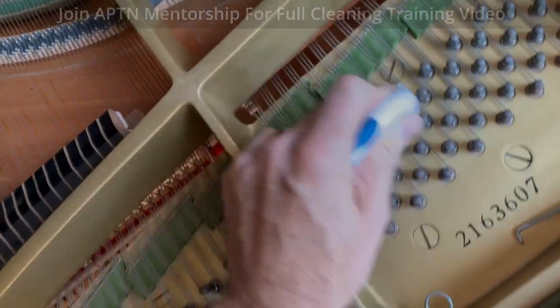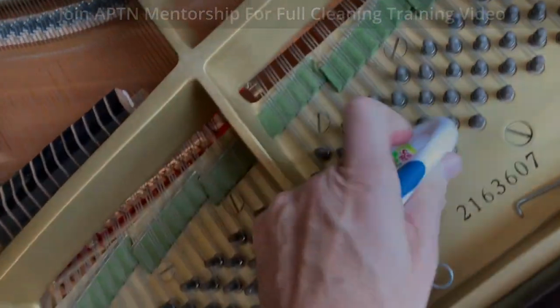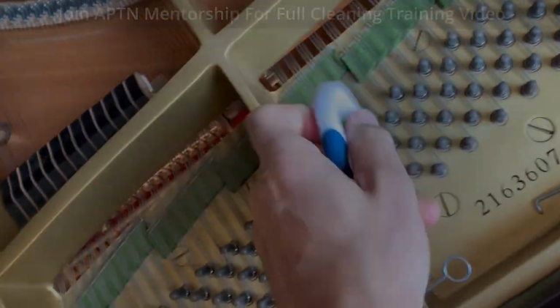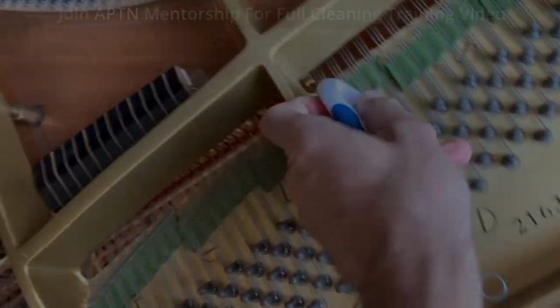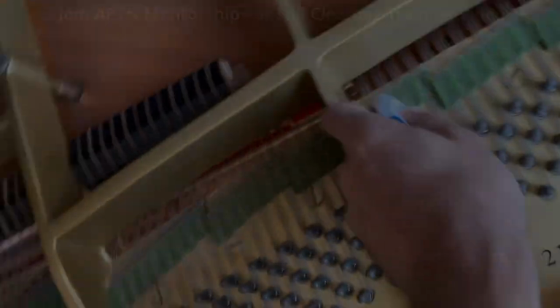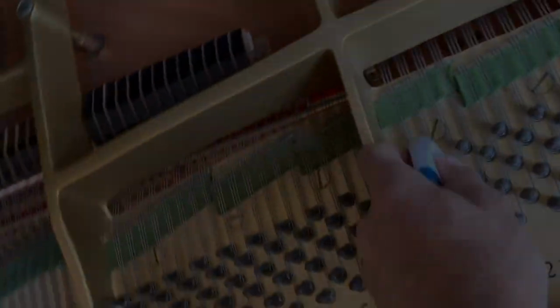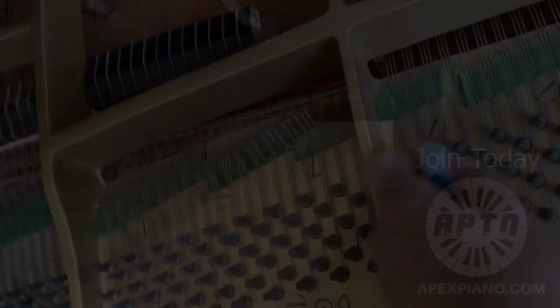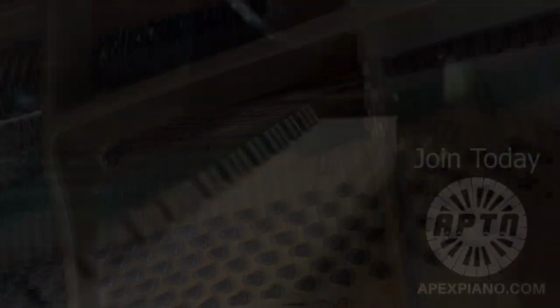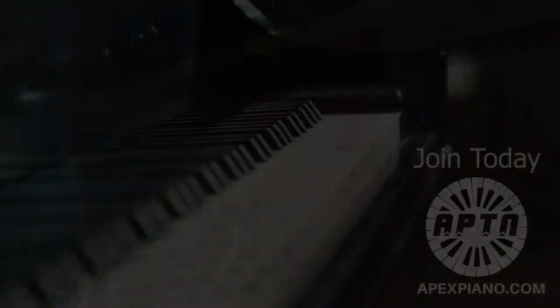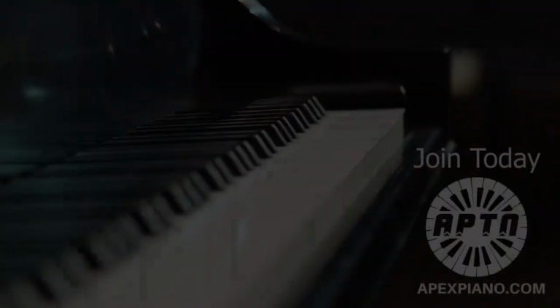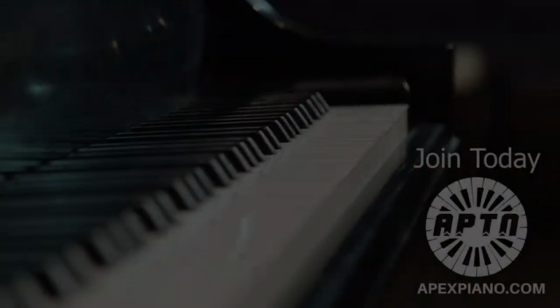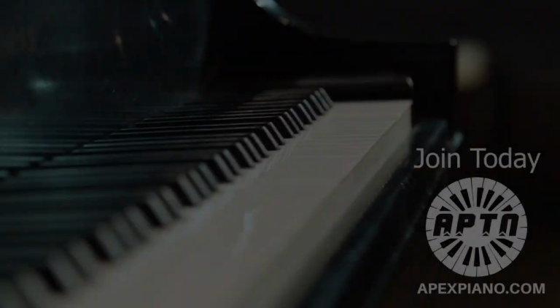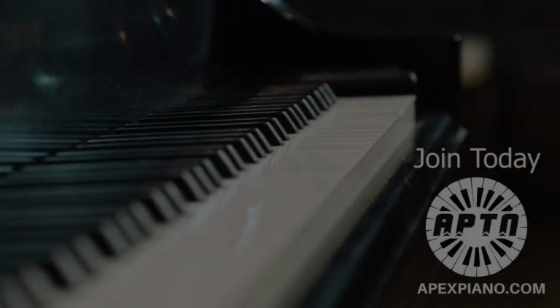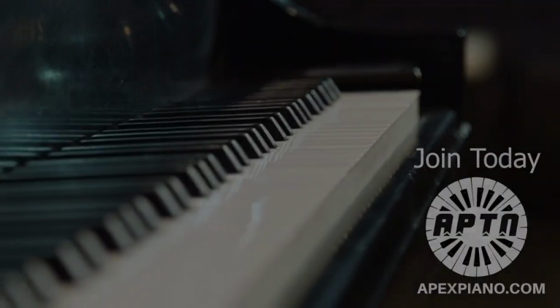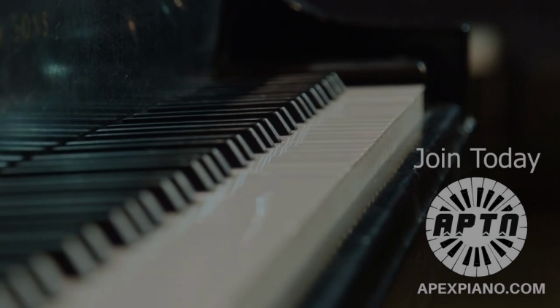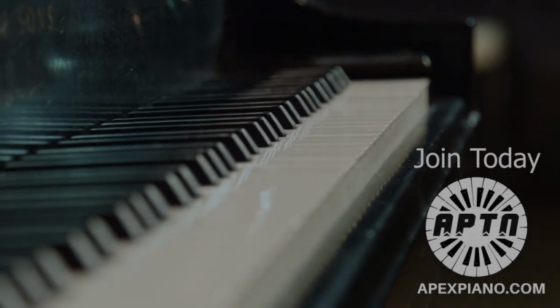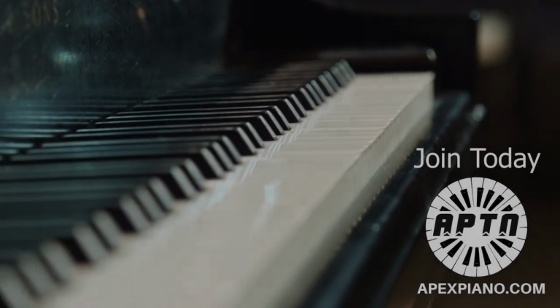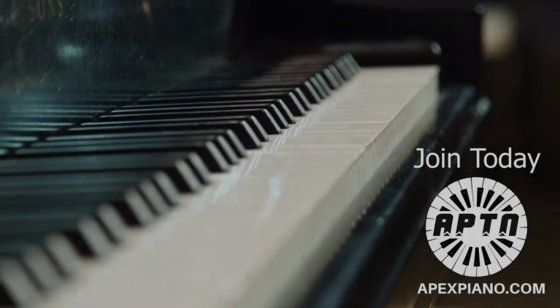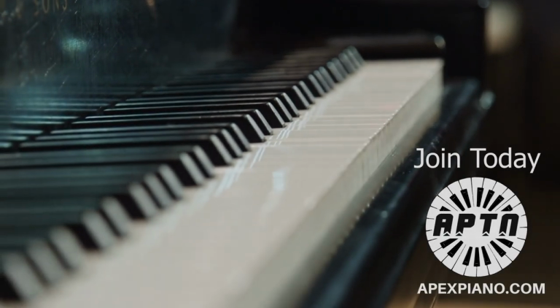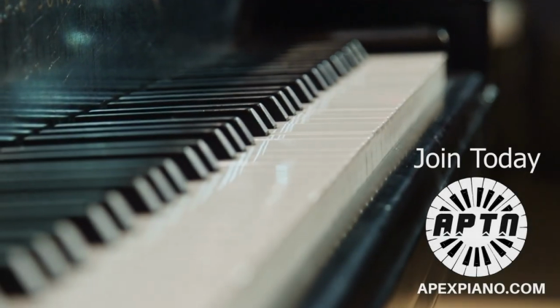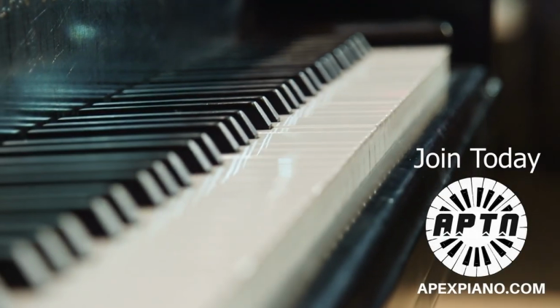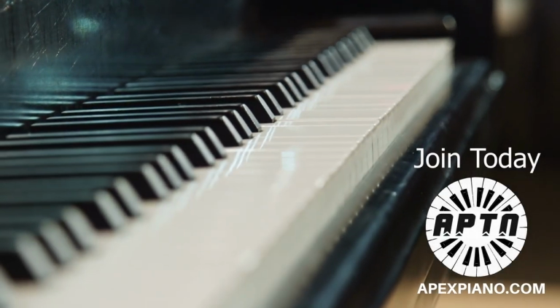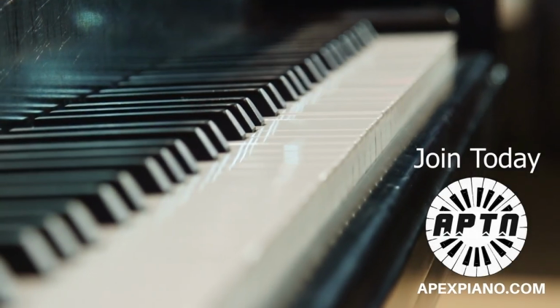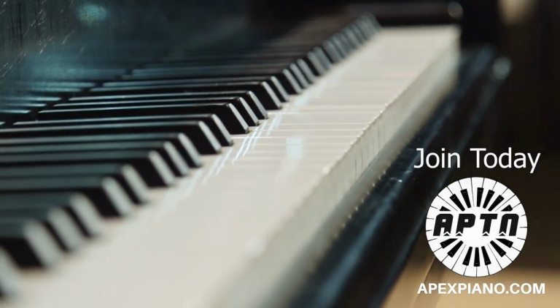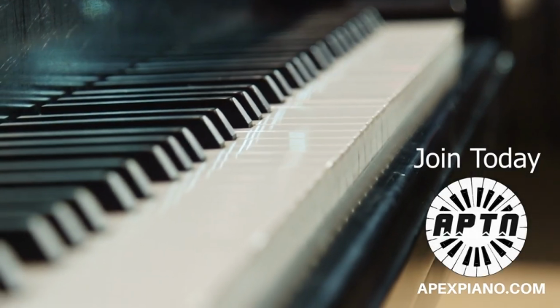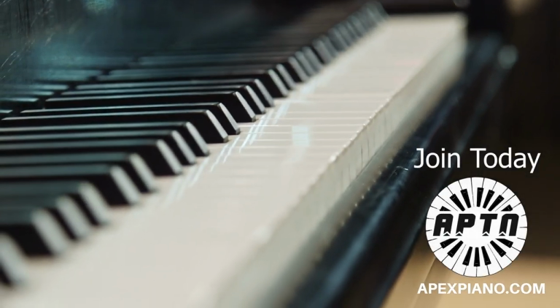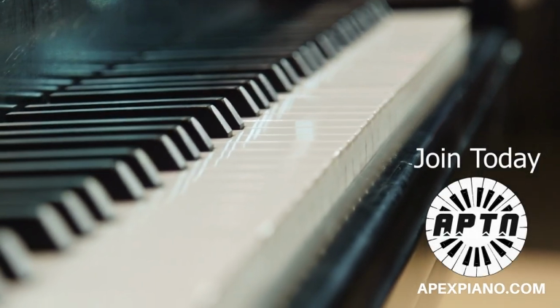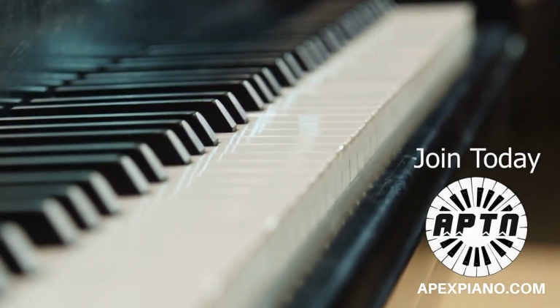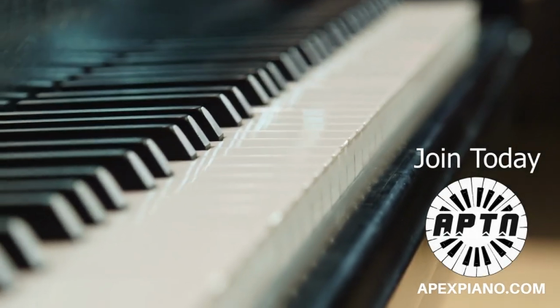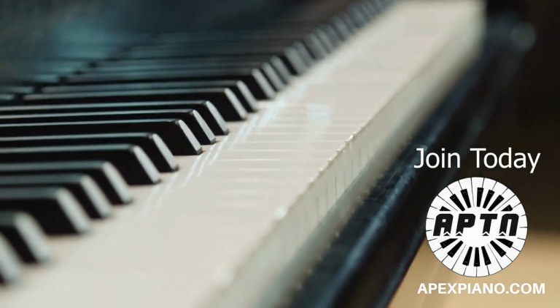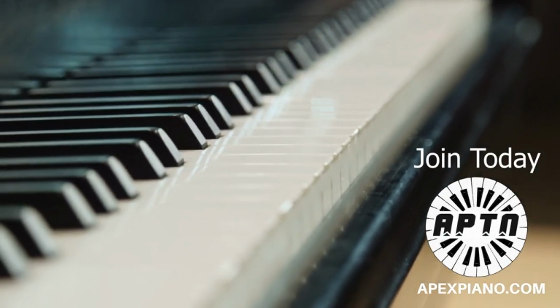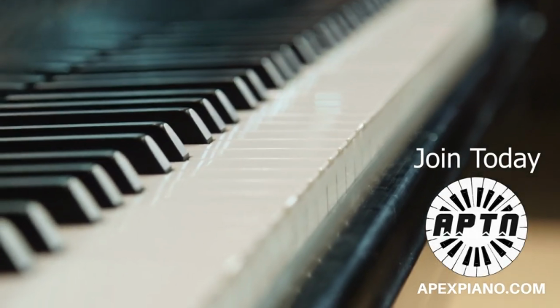Join me today in a full mentorship at apexpiano.com.